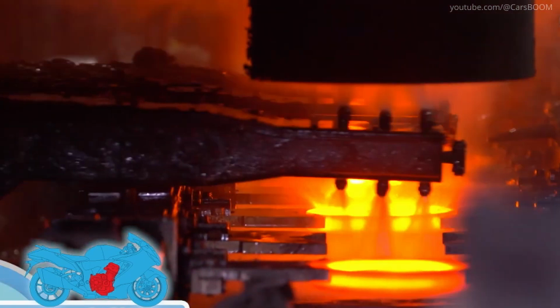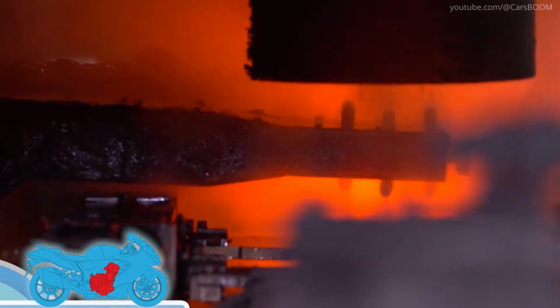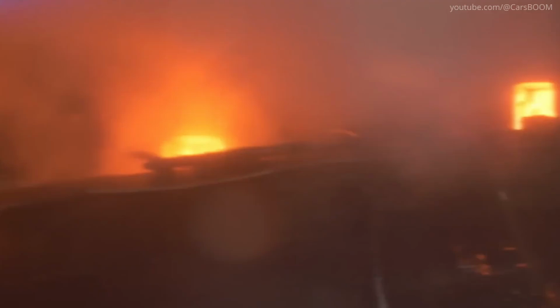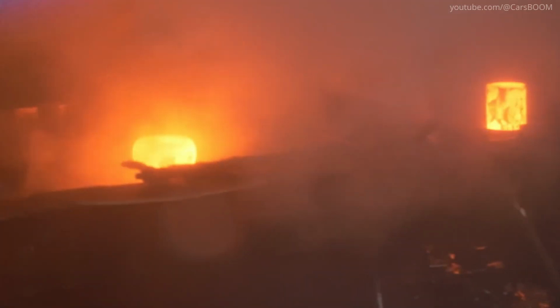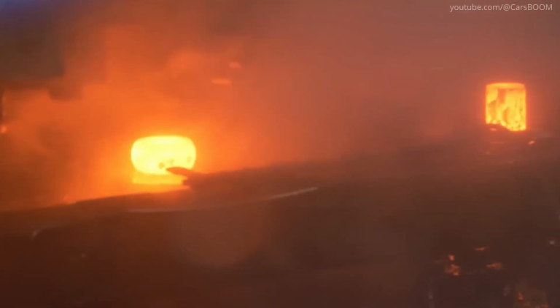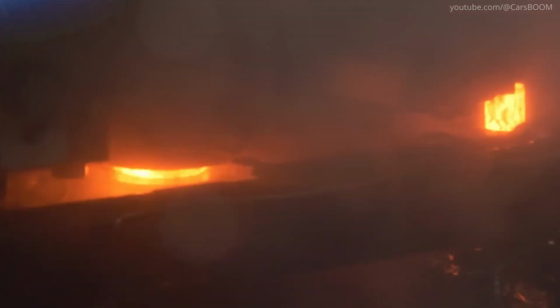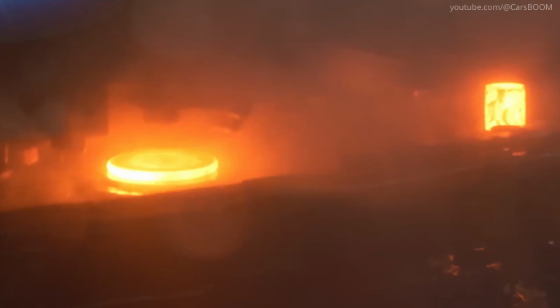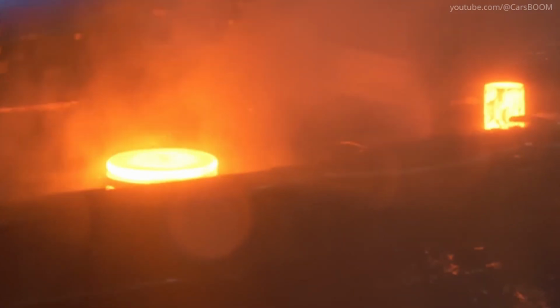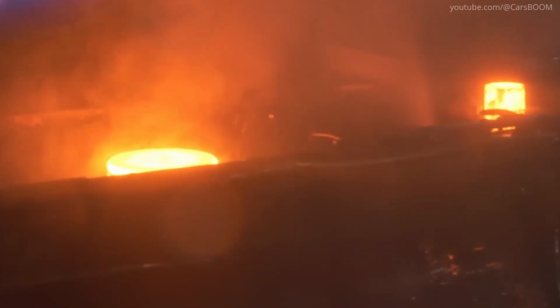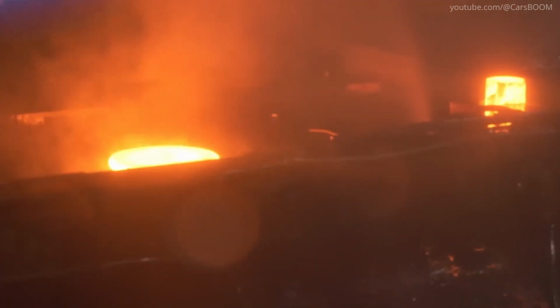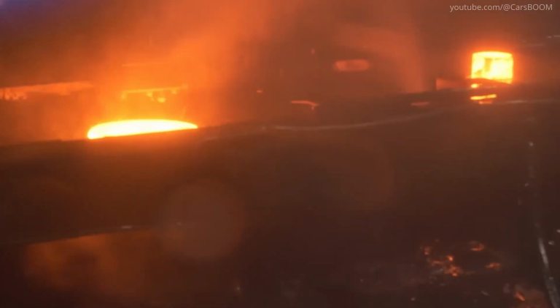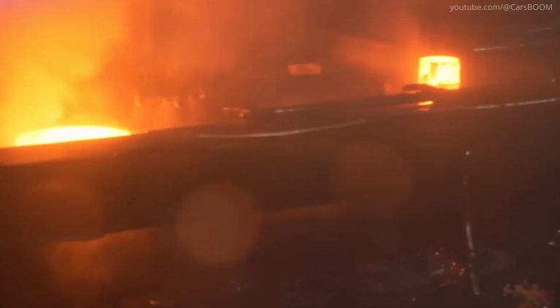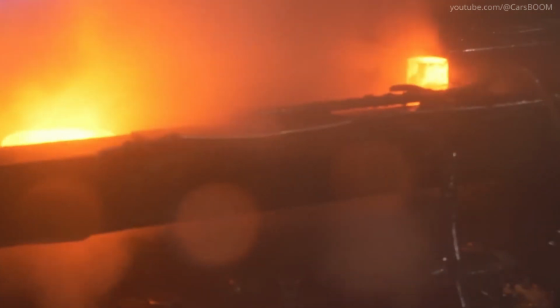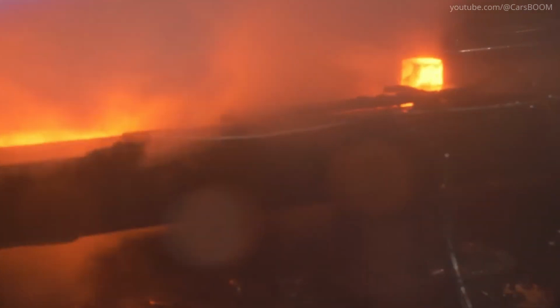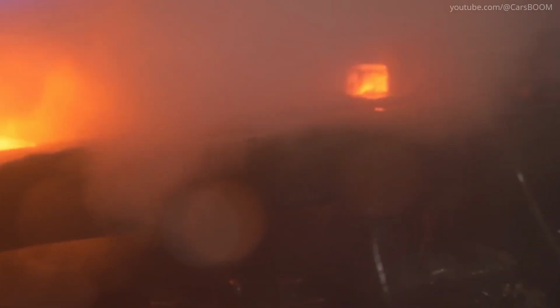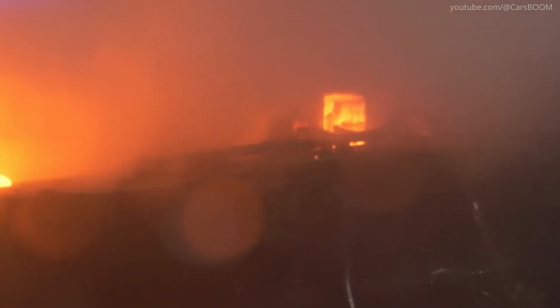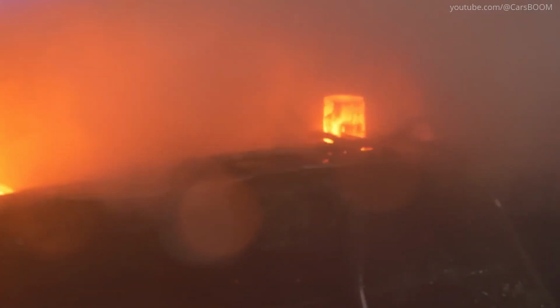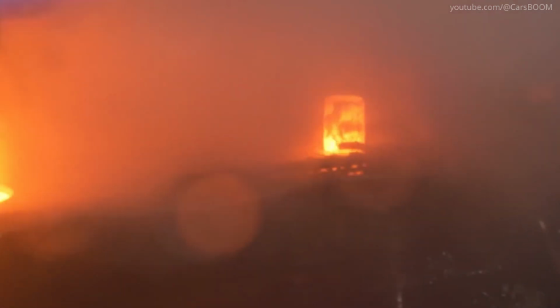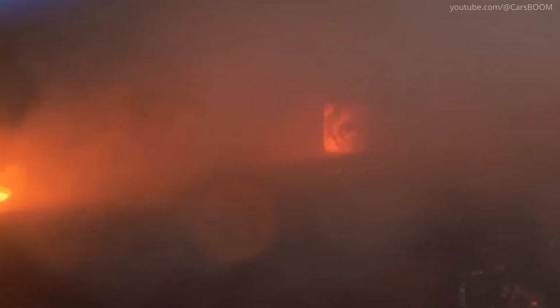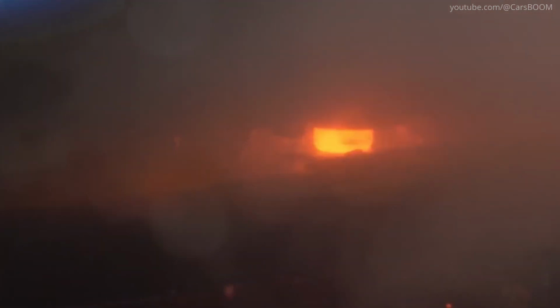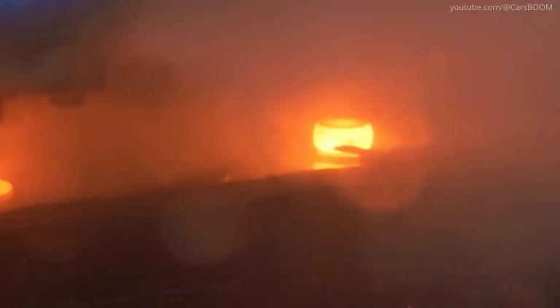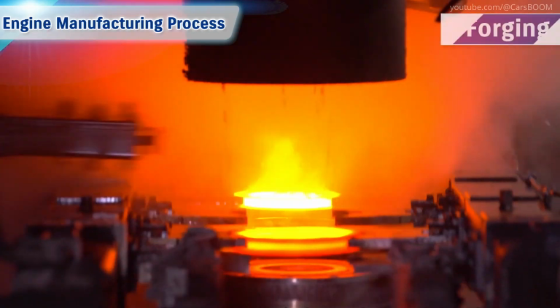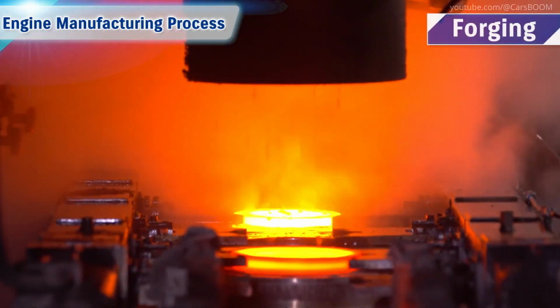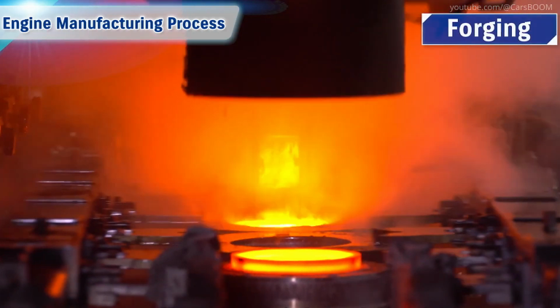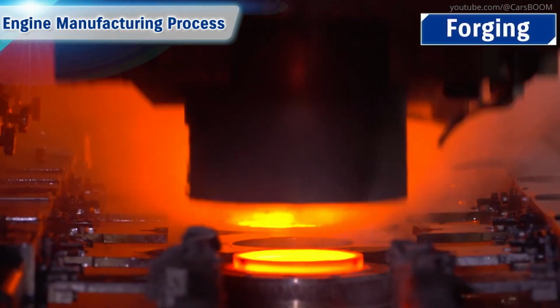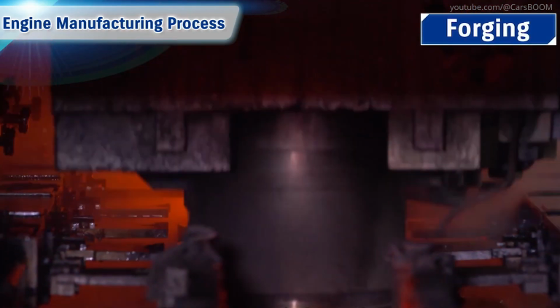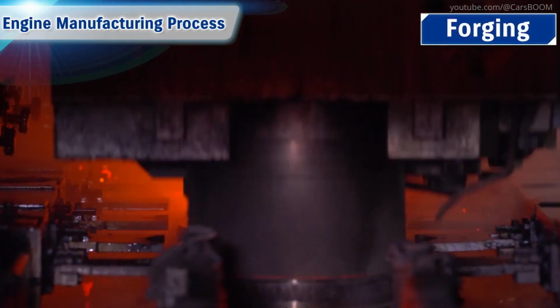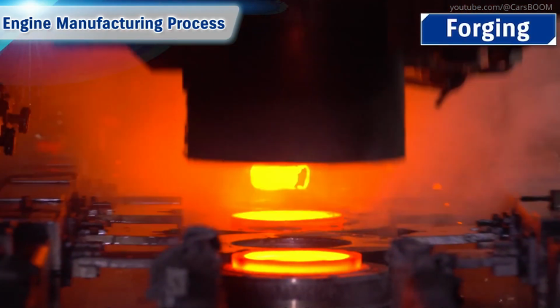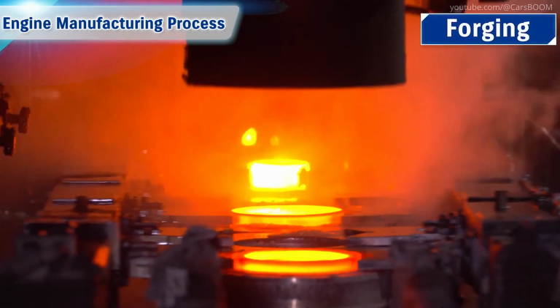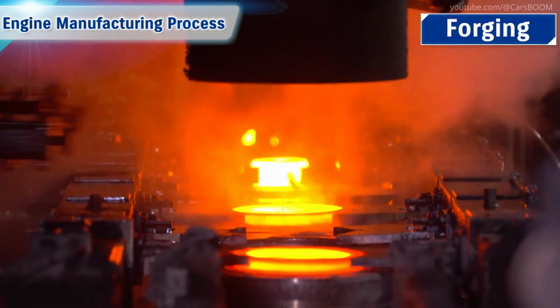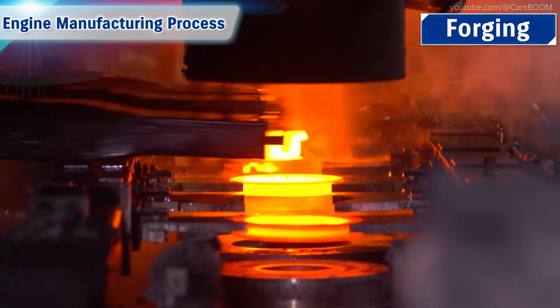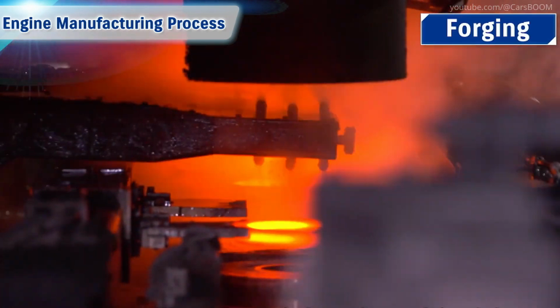Furthermore, molten metal is press-formed by forging to make gears, shafts, and other parts.